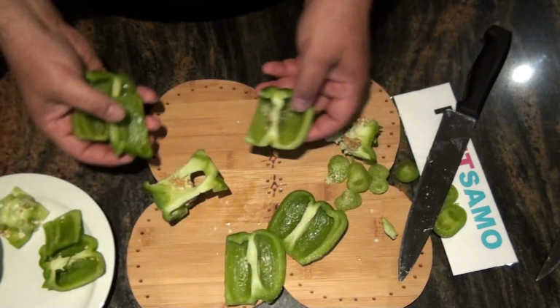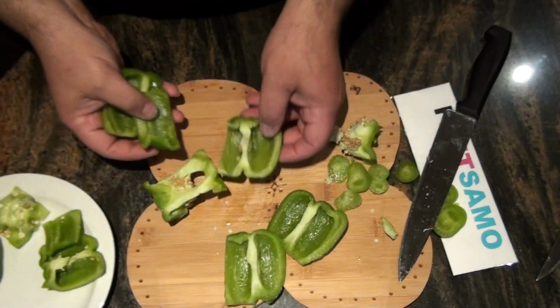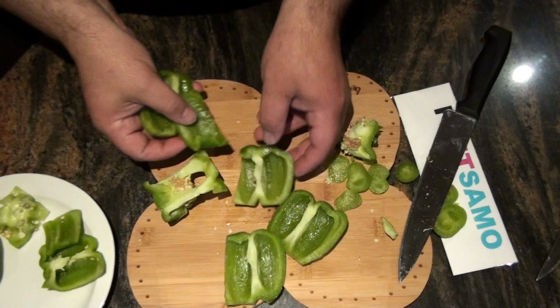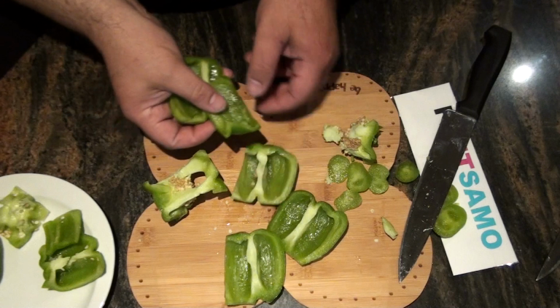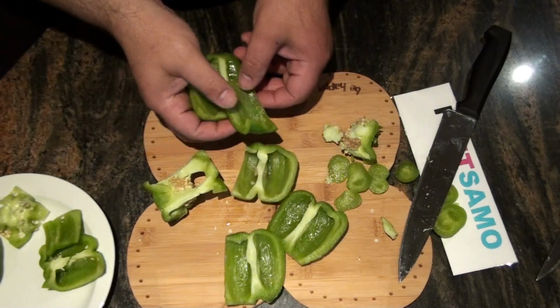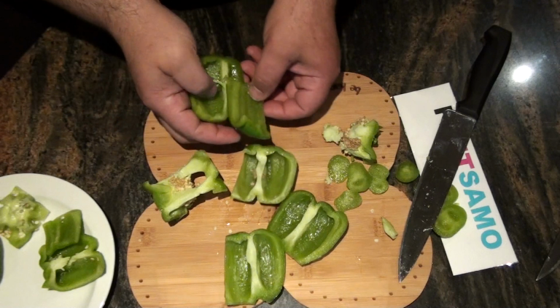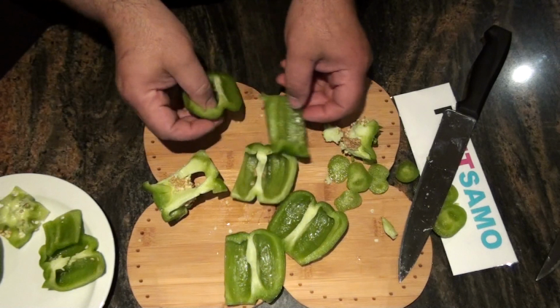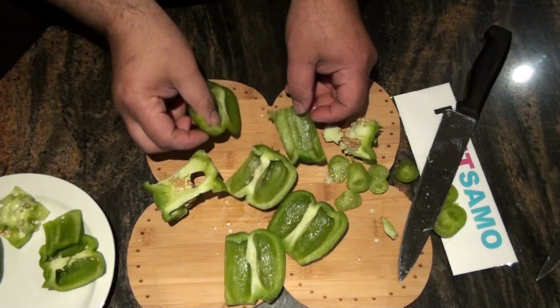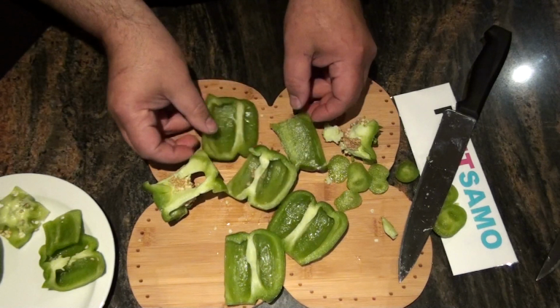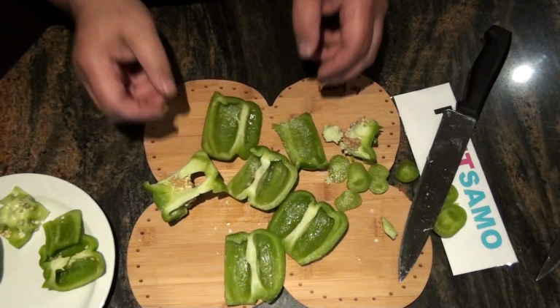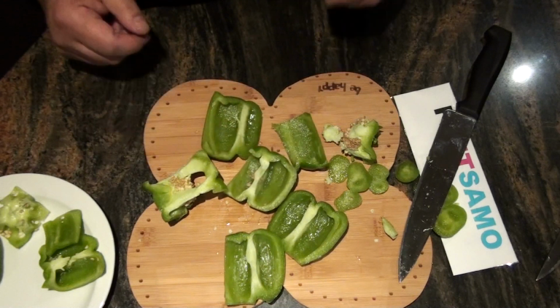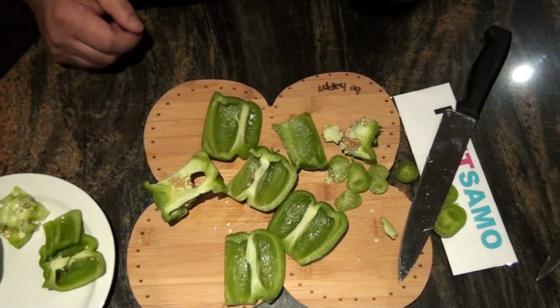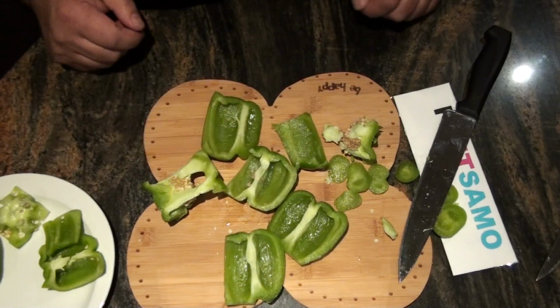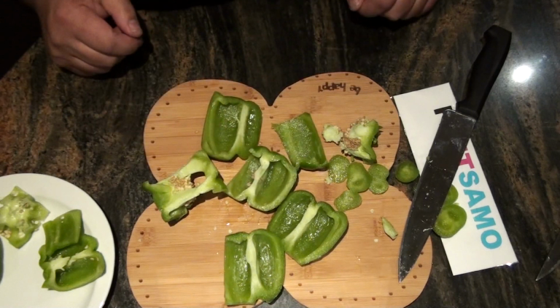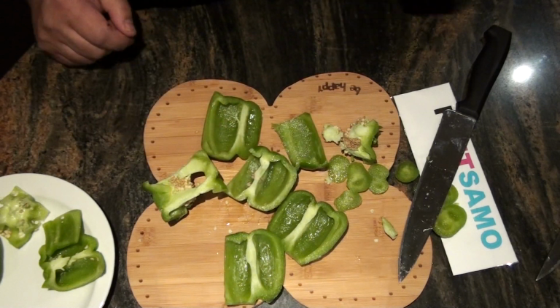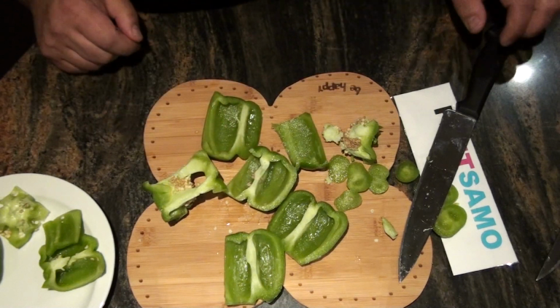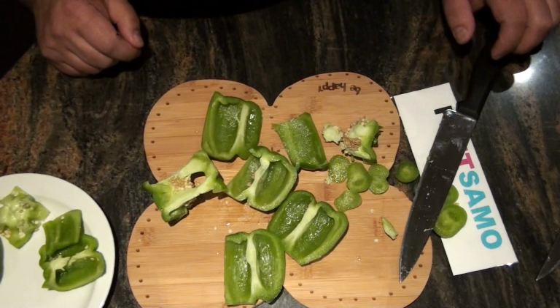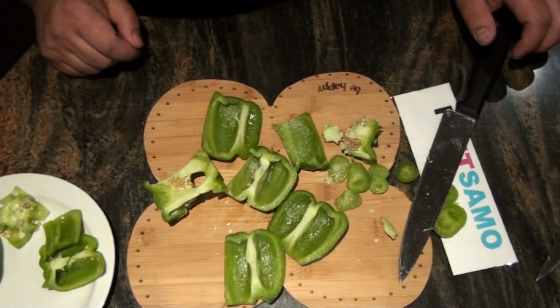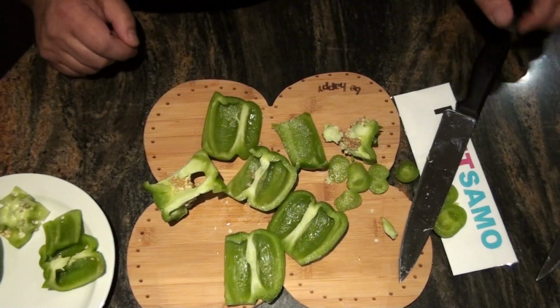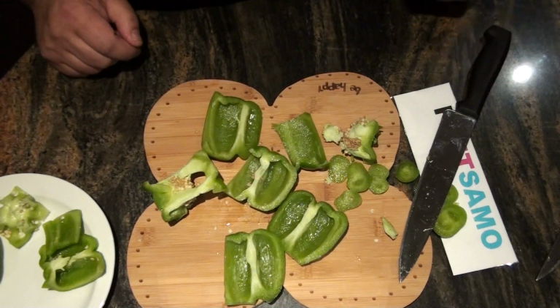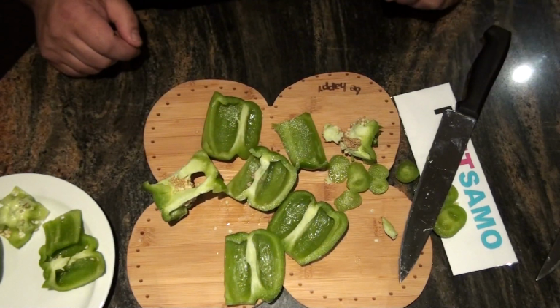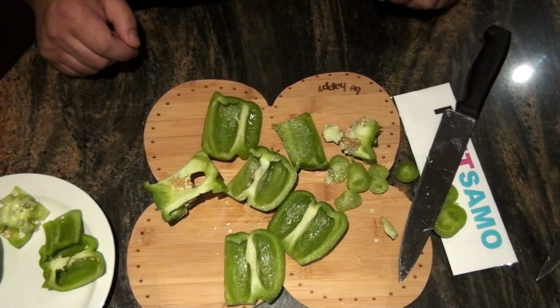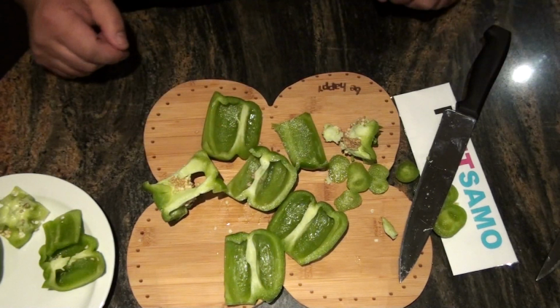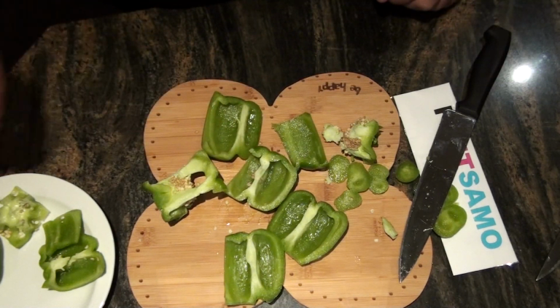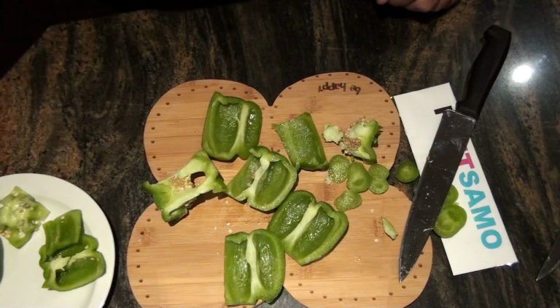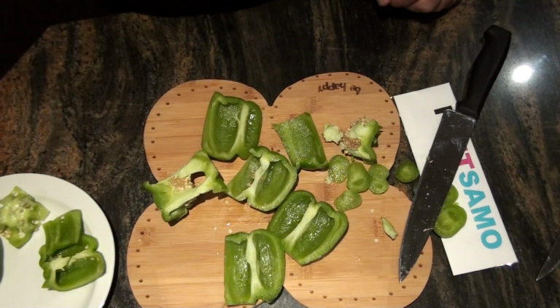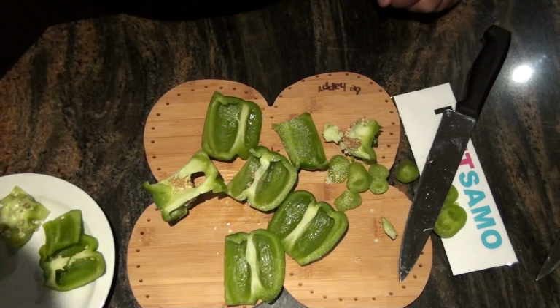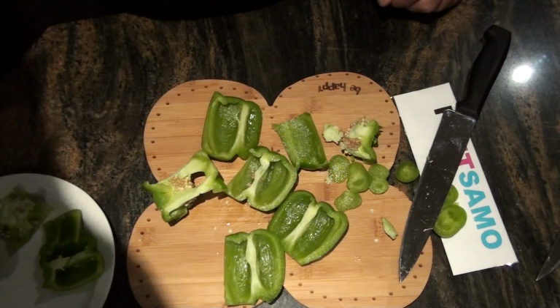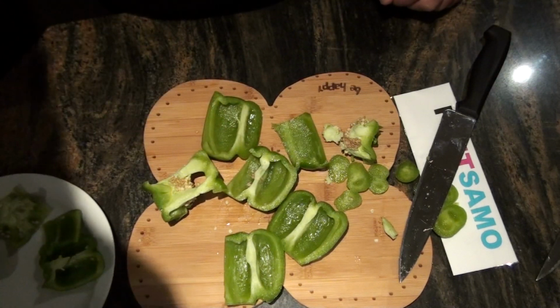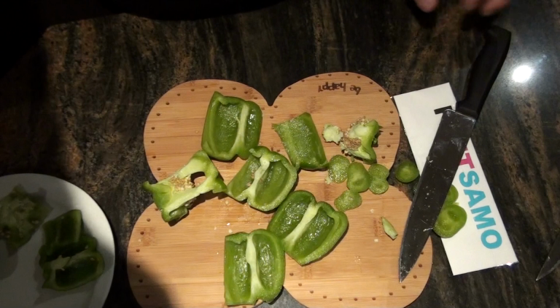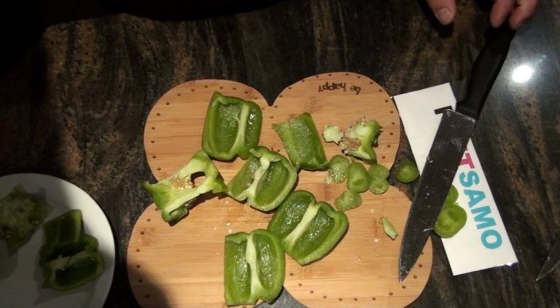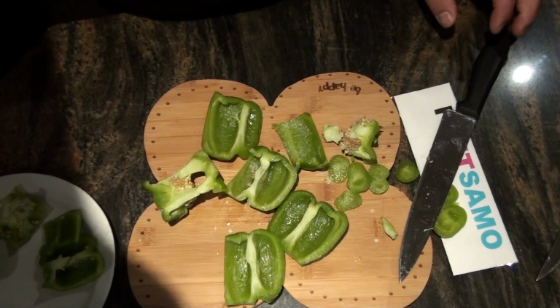That's it for today. Thanks for watching, don't forget to subscribe to Fix the Salmon — one word — and we'll see you next time.